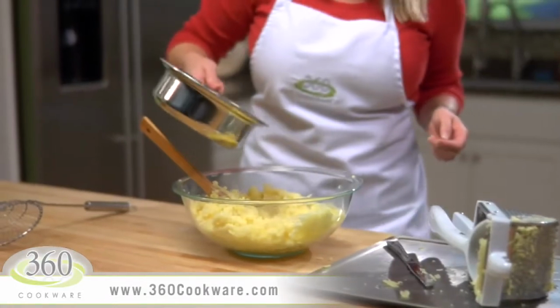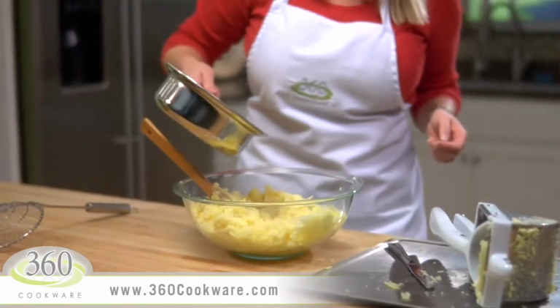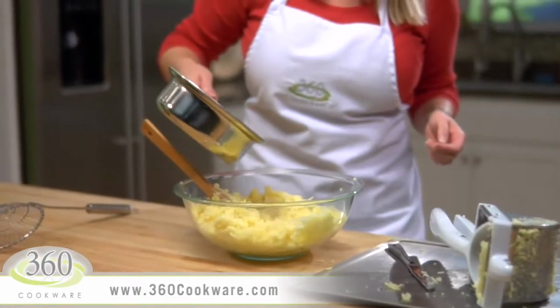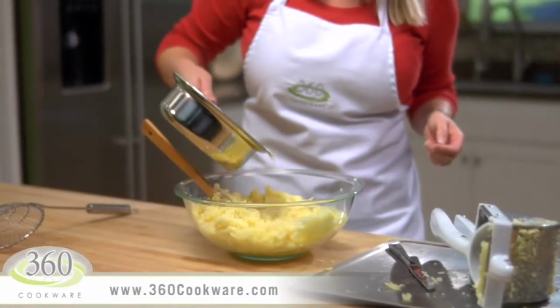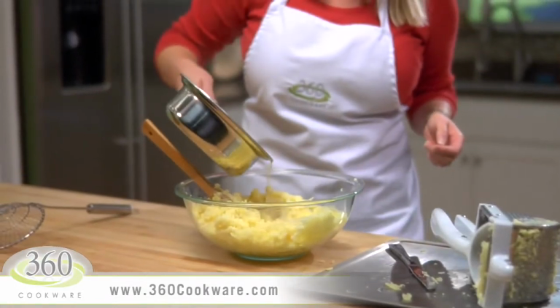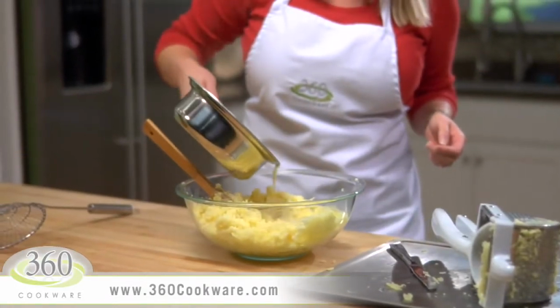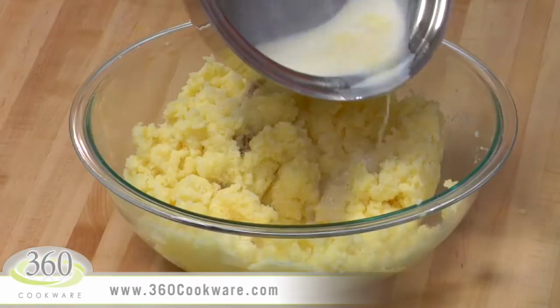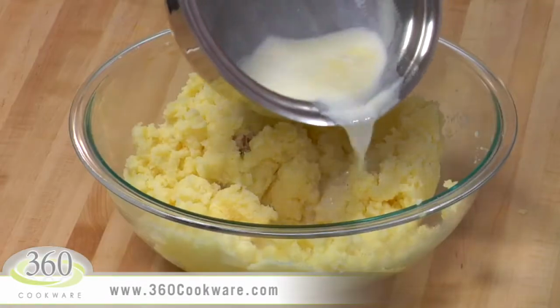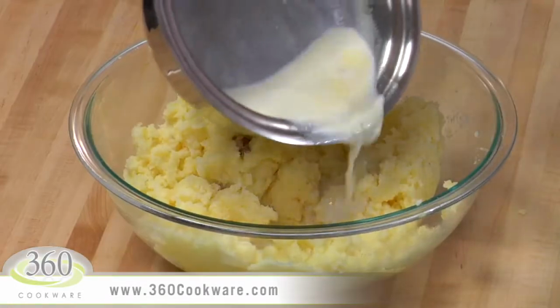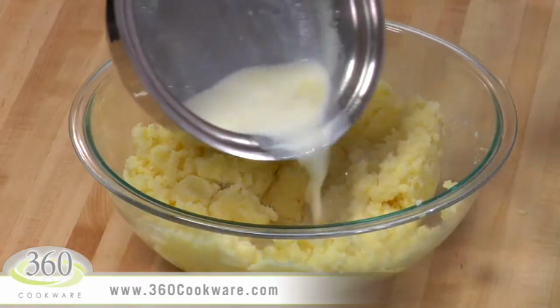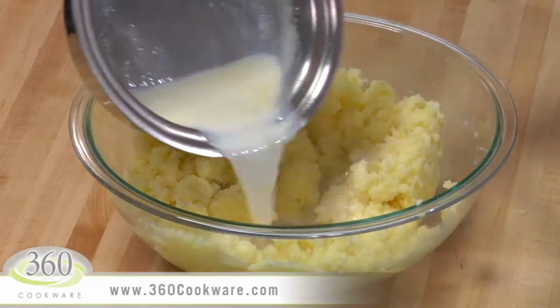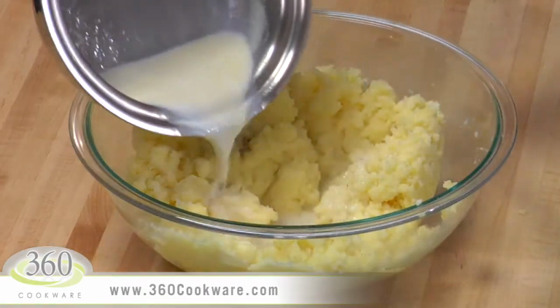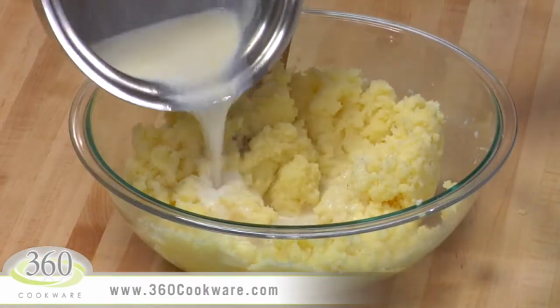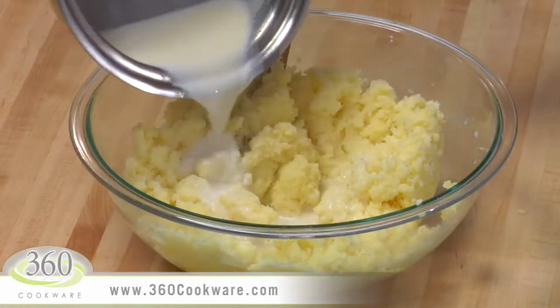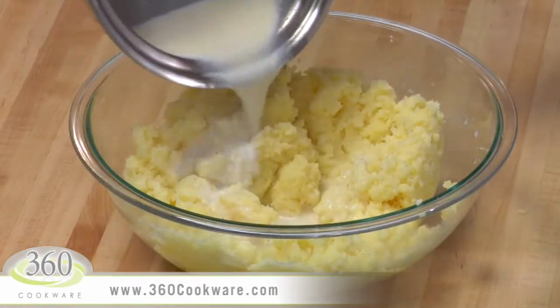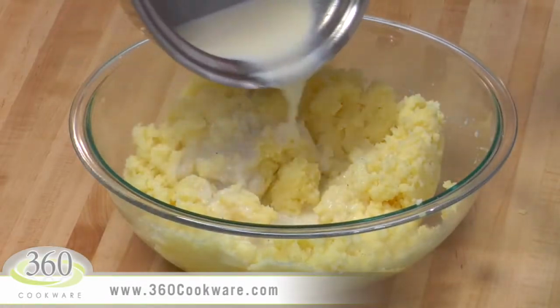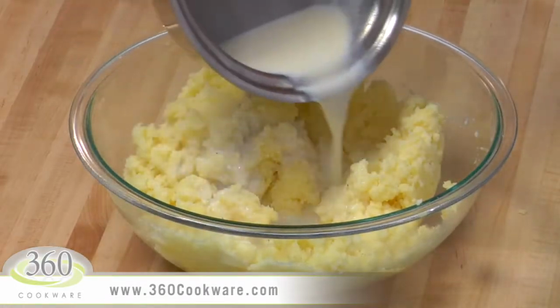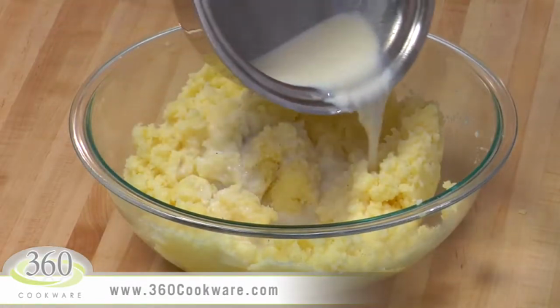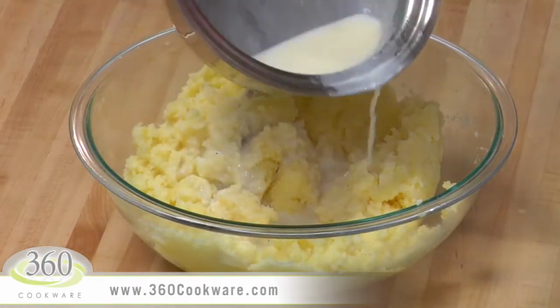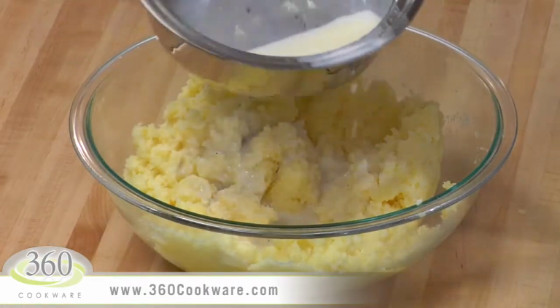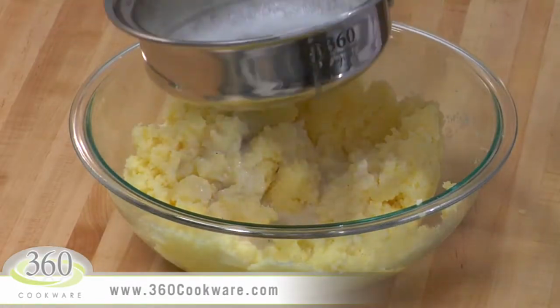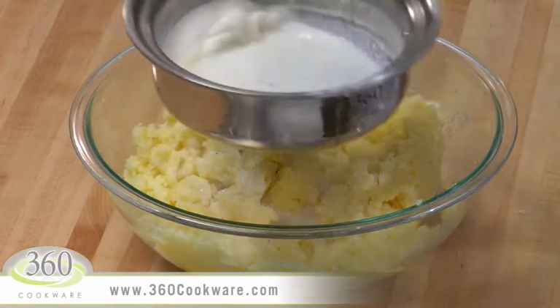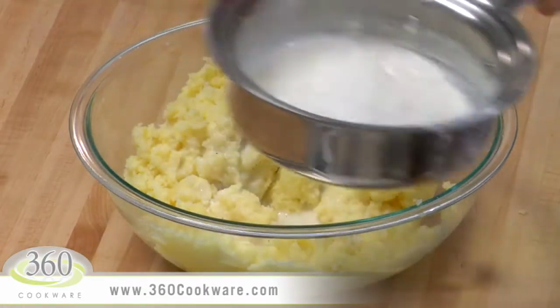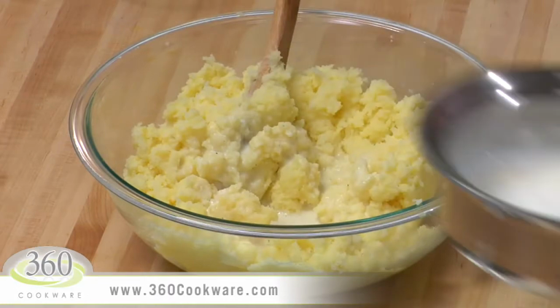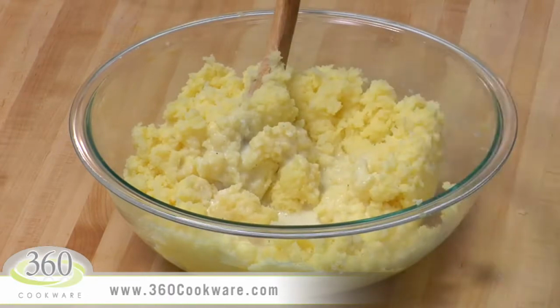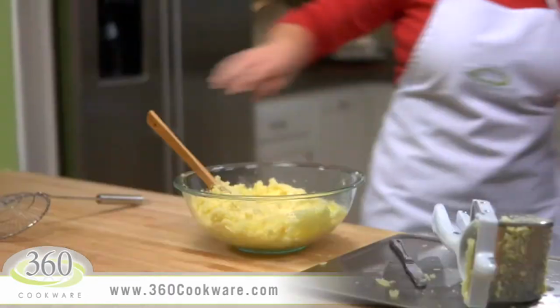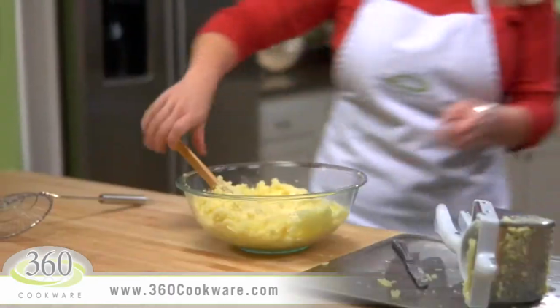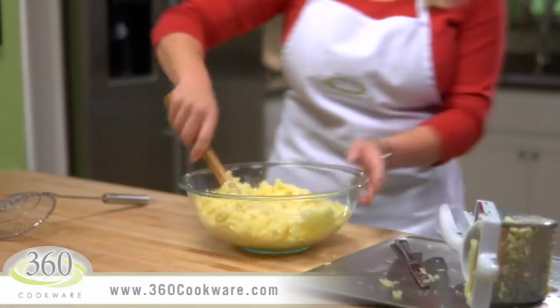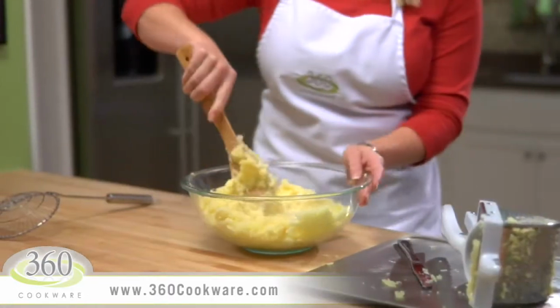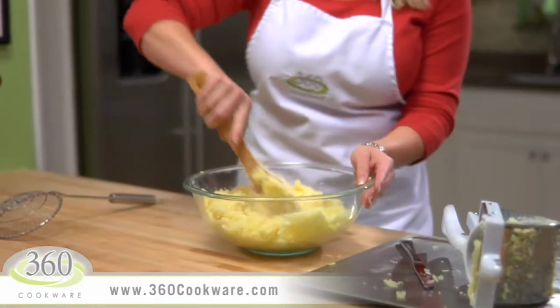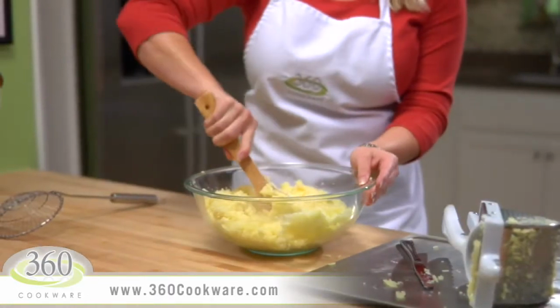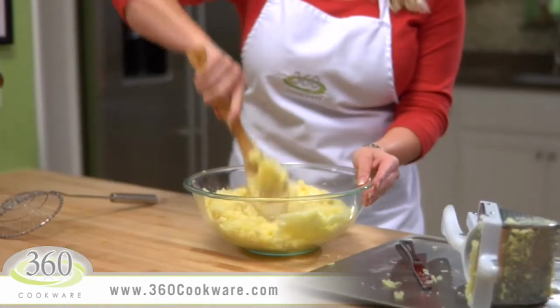Notice how this pours so nicely. The unique design of the lip in 360 cookware allows you to do this.